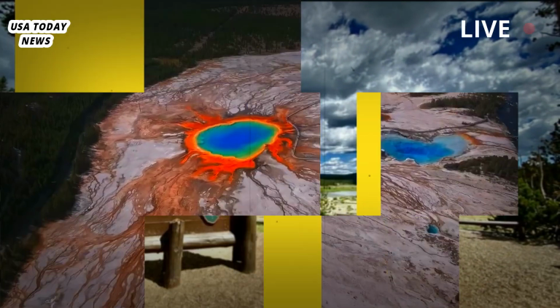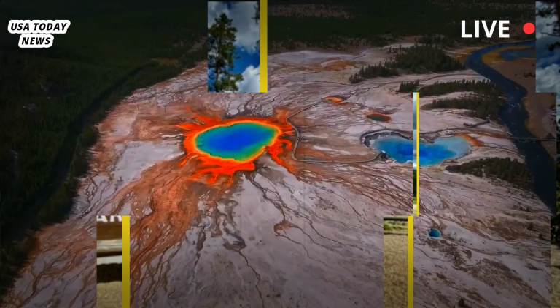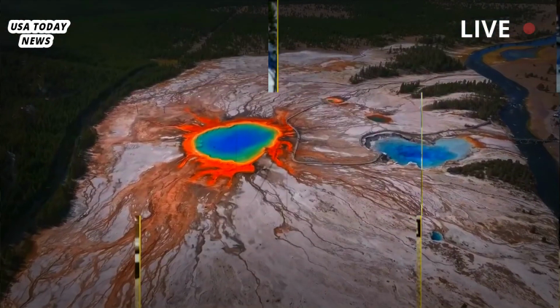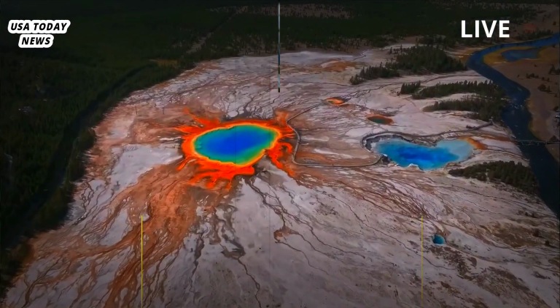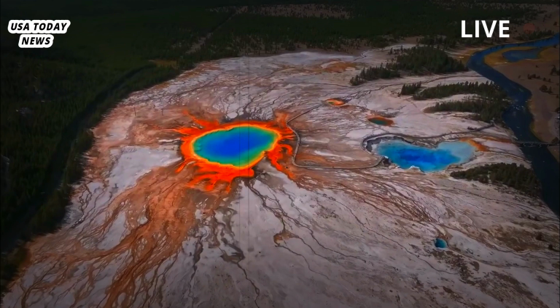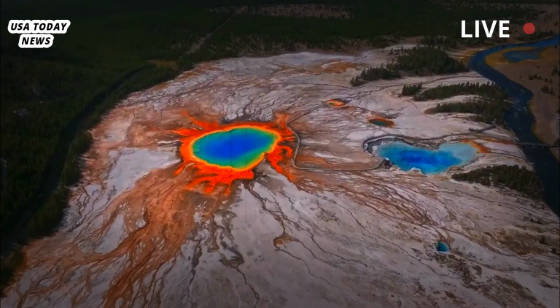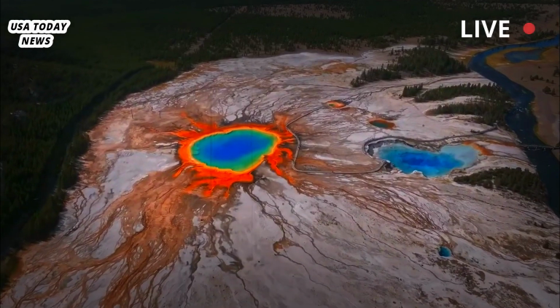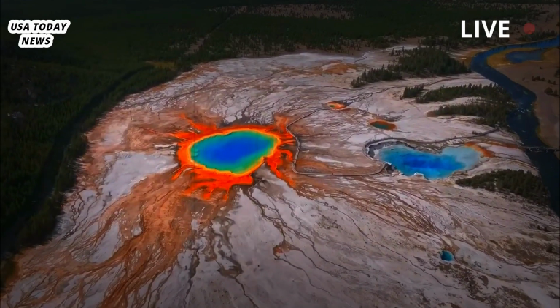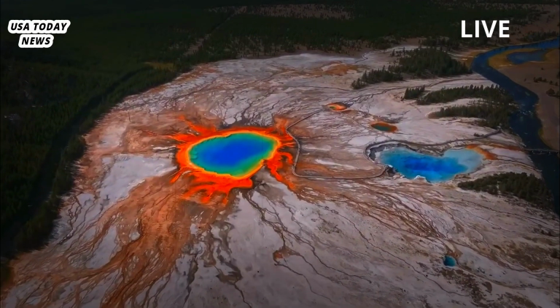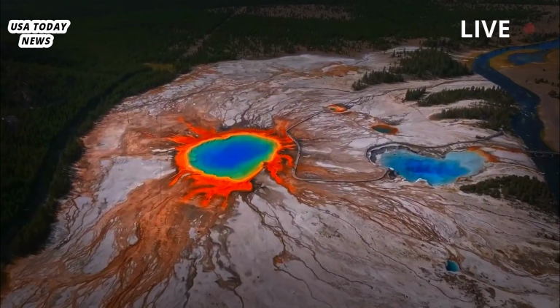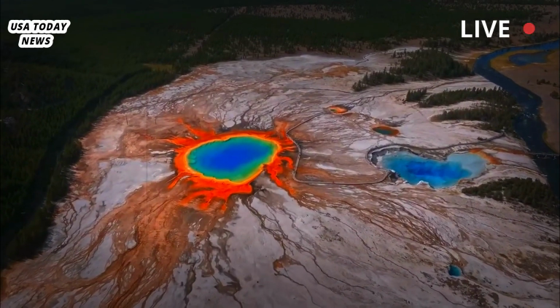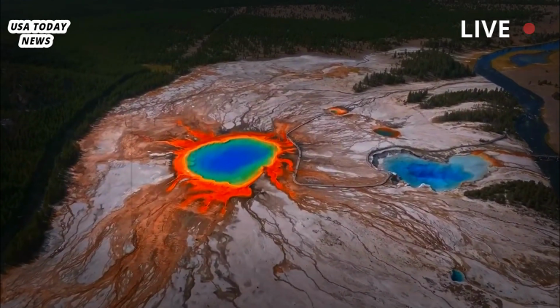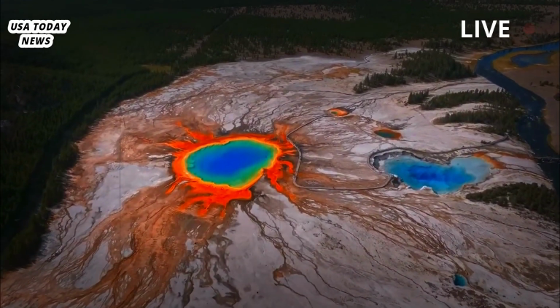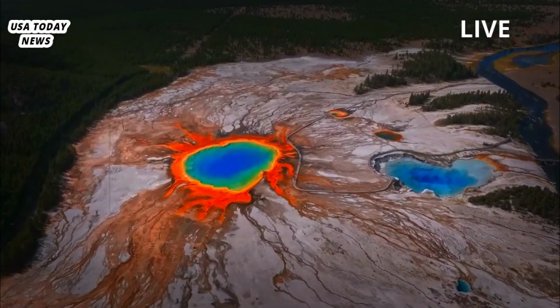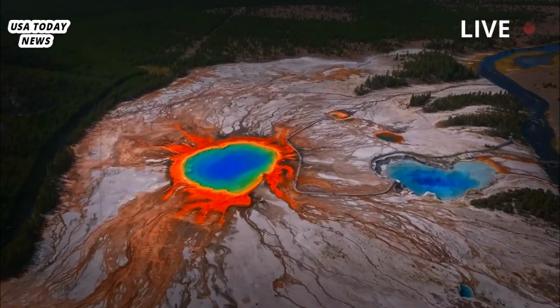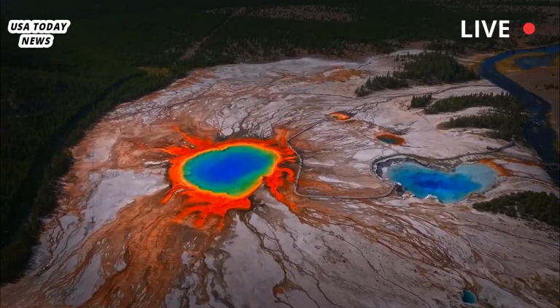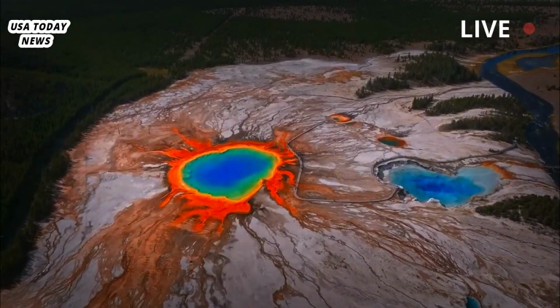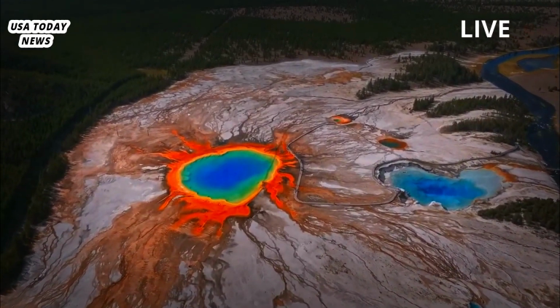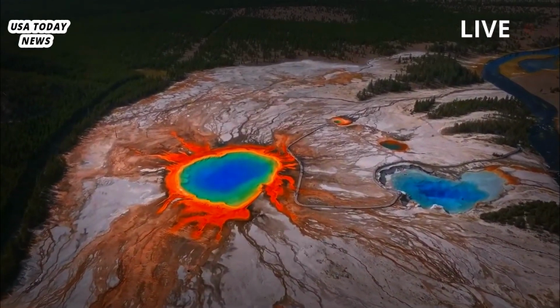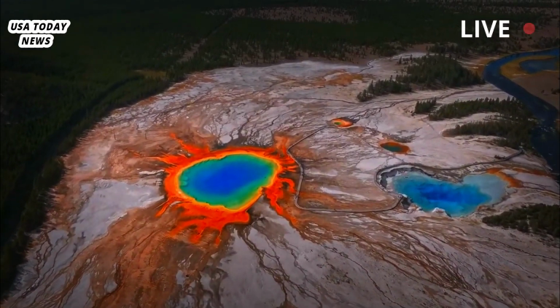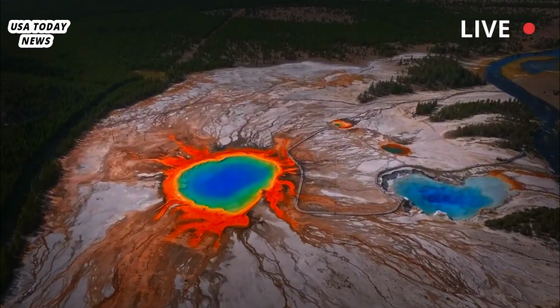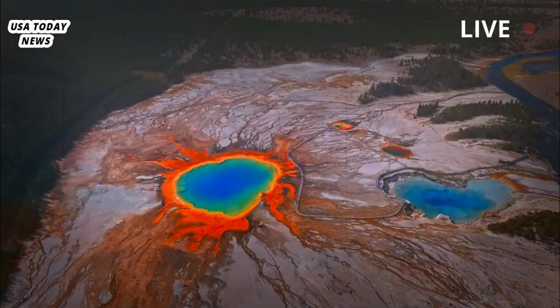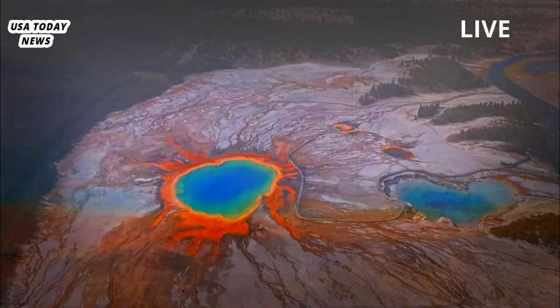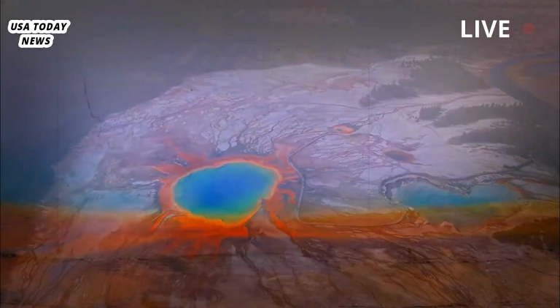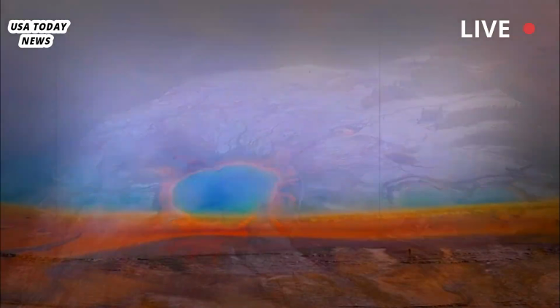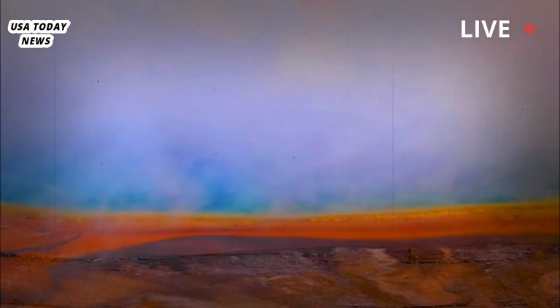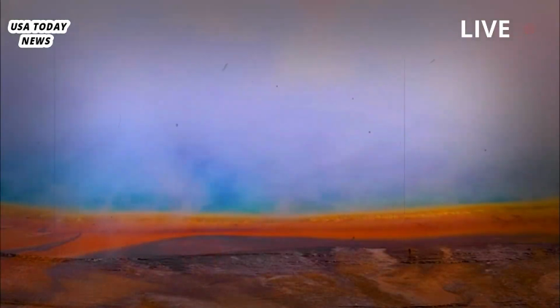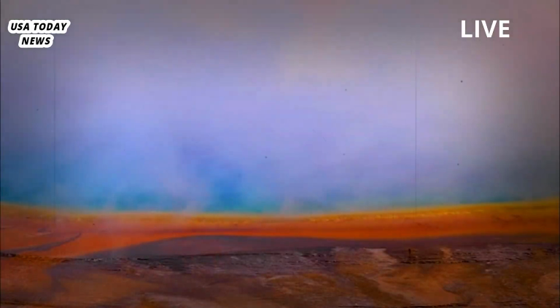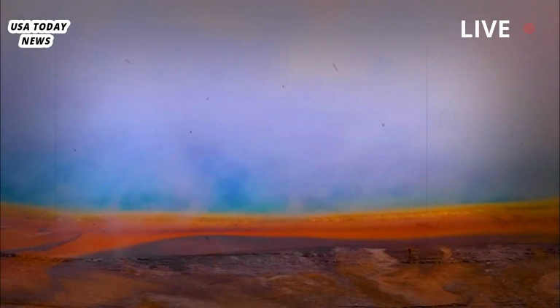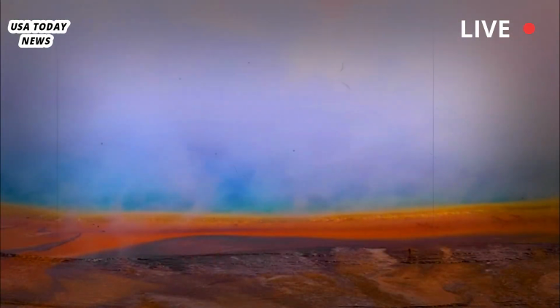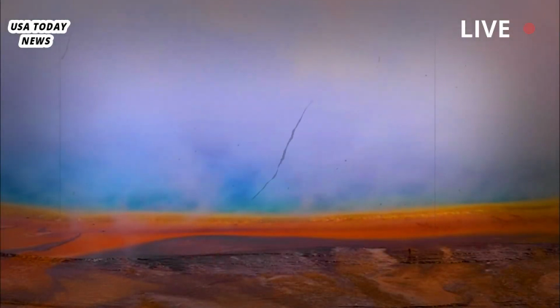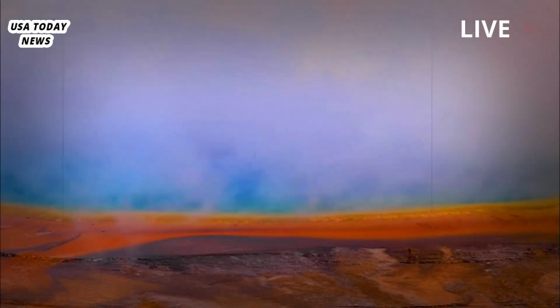Fortunately, before such an extremely rare eruption, we have at least decades, if not centuries, of notice.